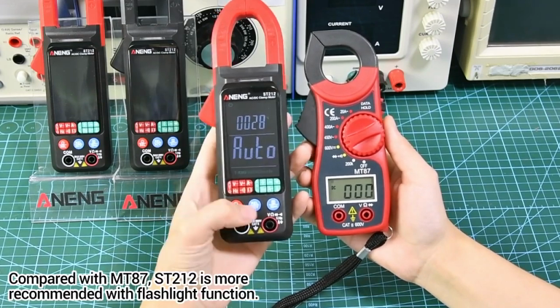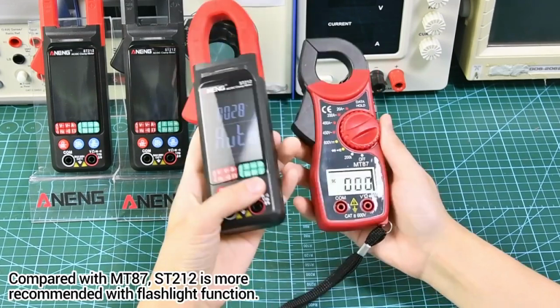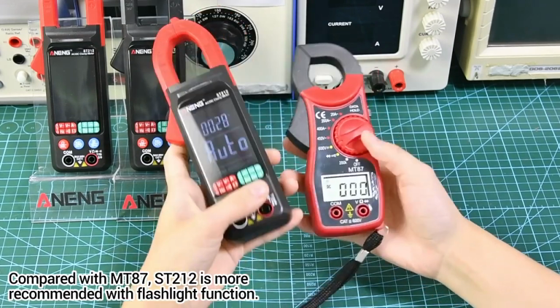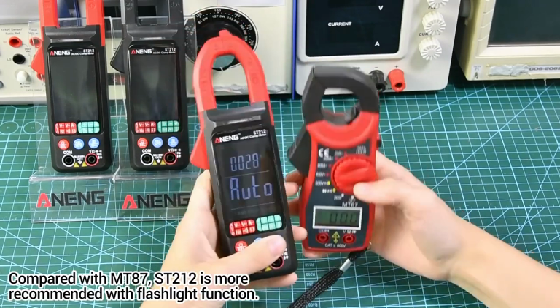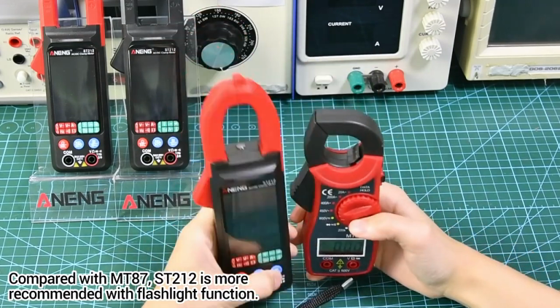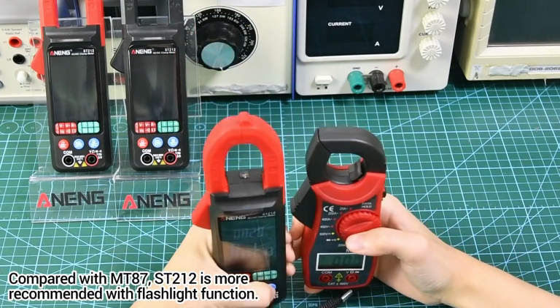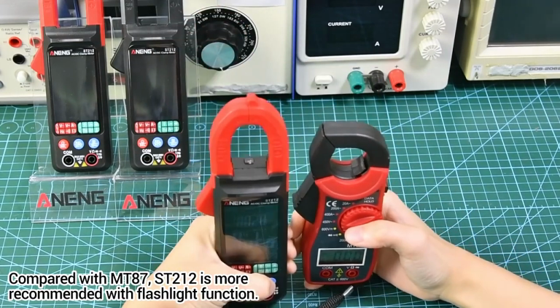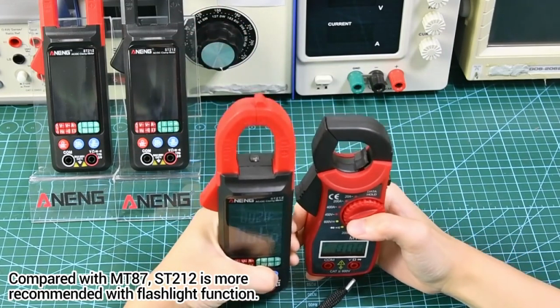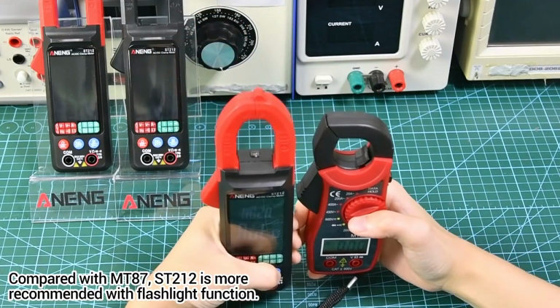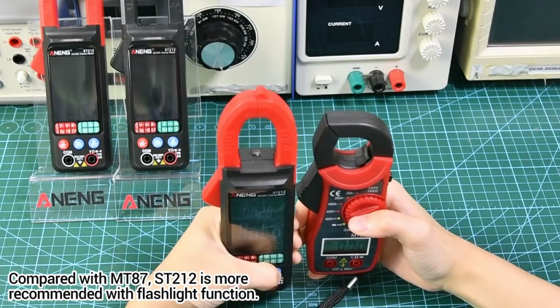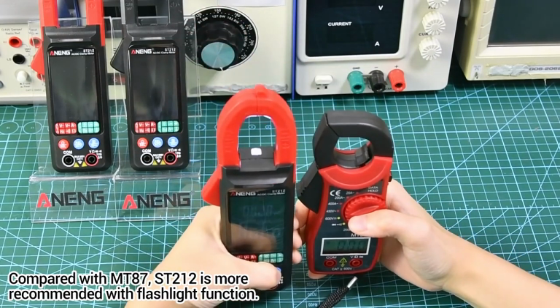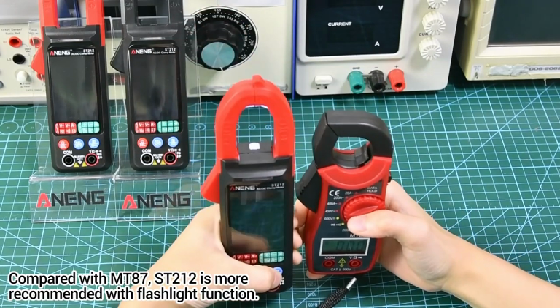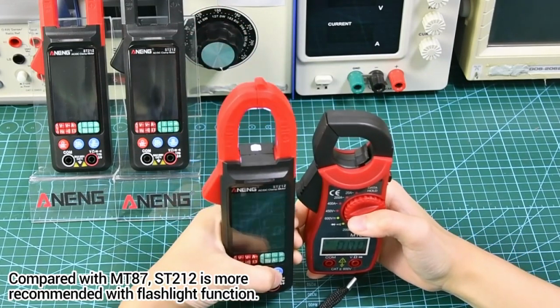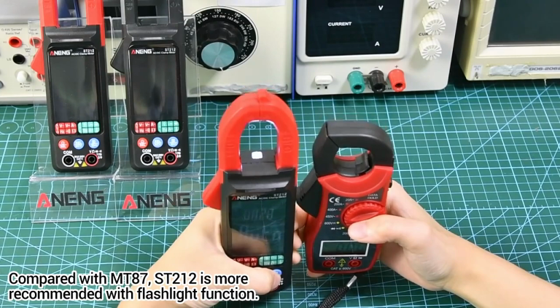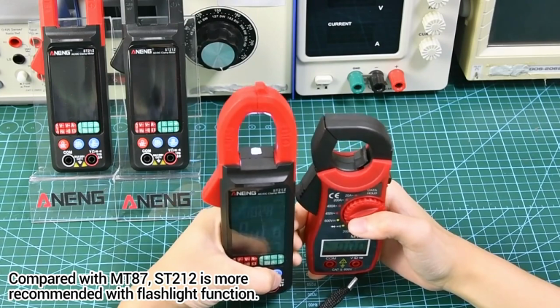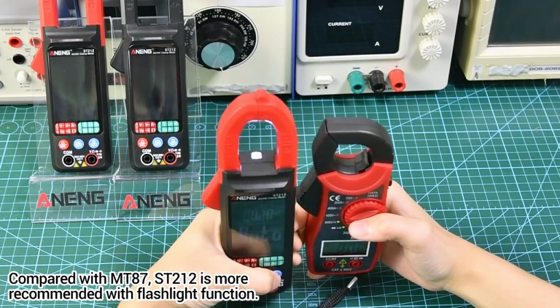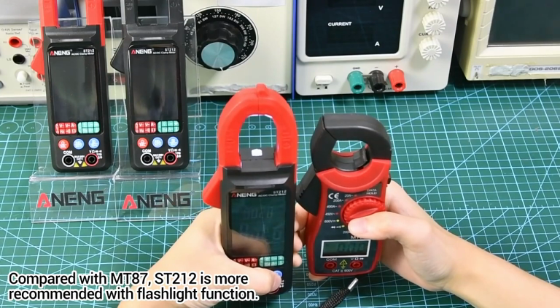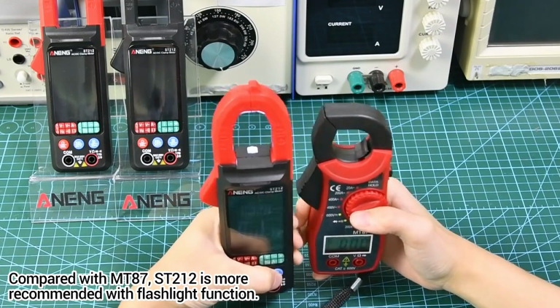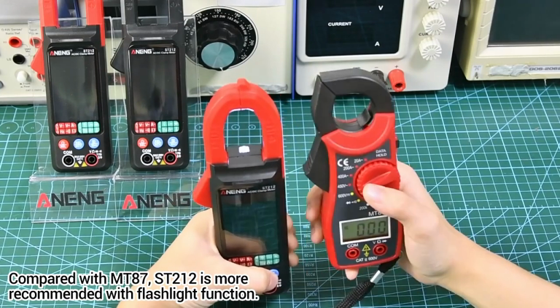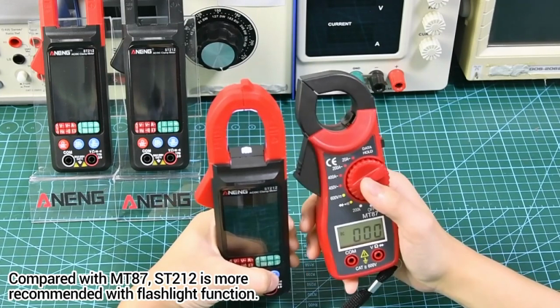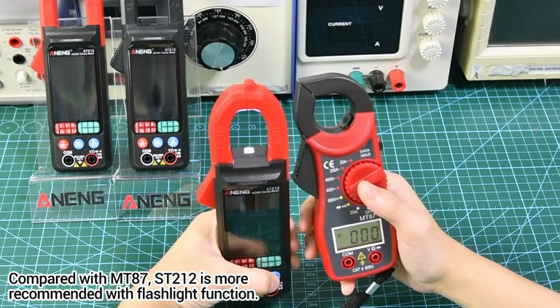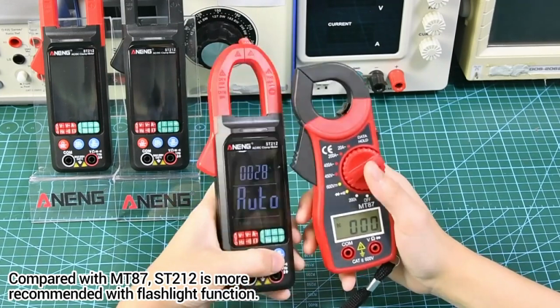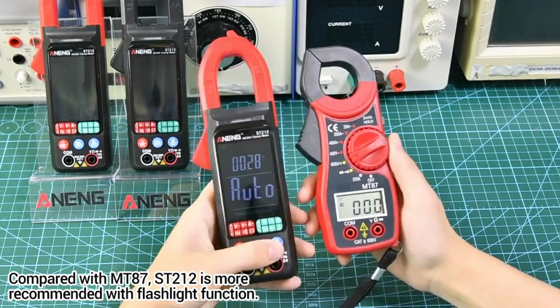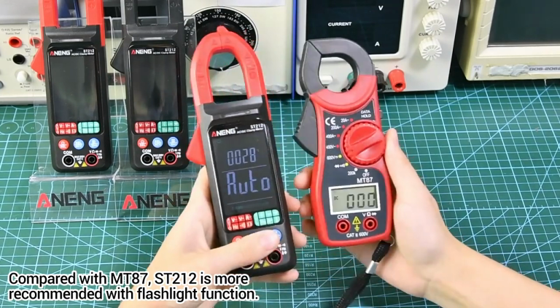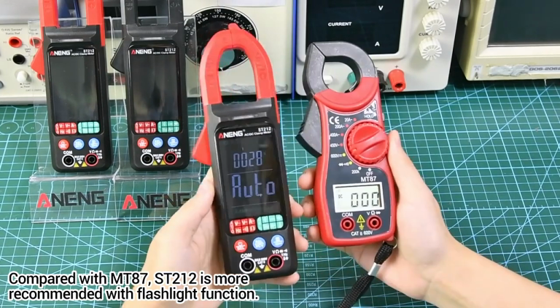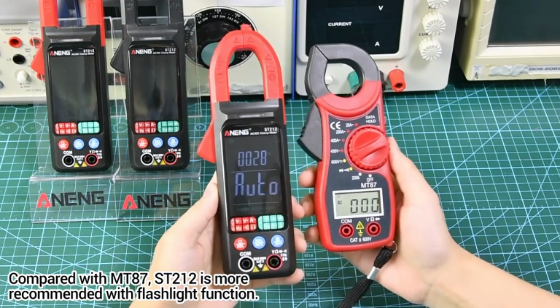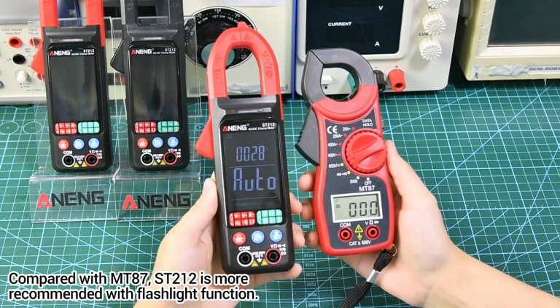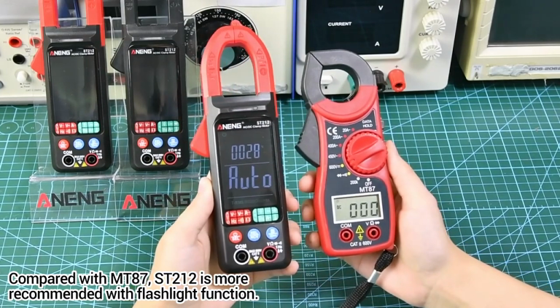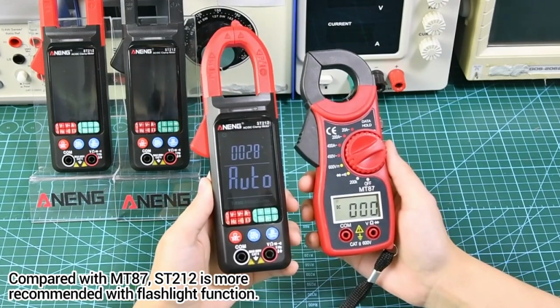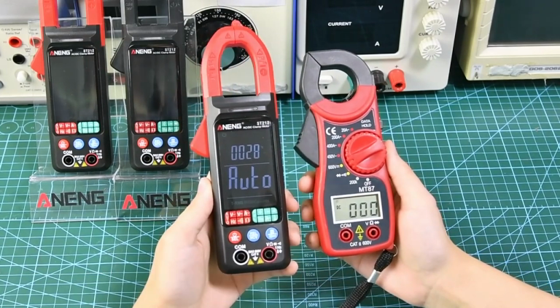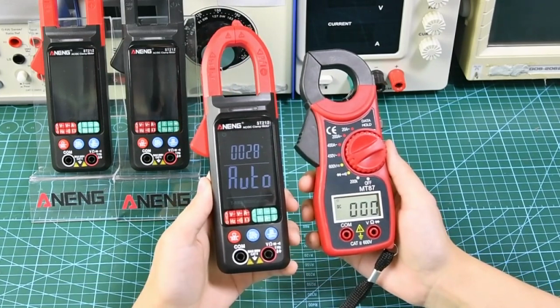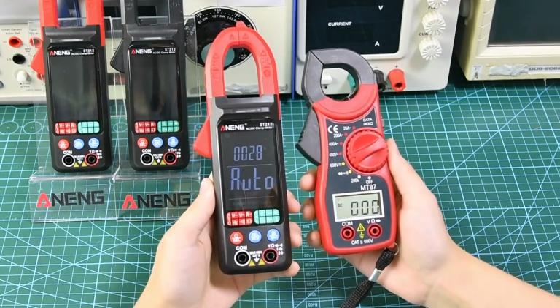Compared with the Mount 87, the Street 212 is more recommended and also comes with a flashlight function.